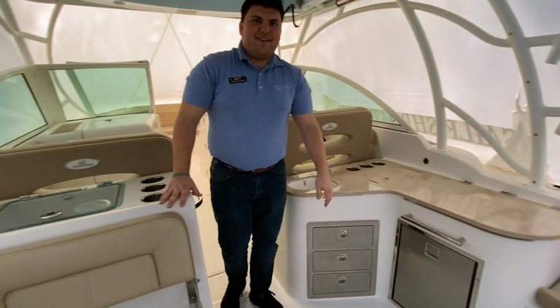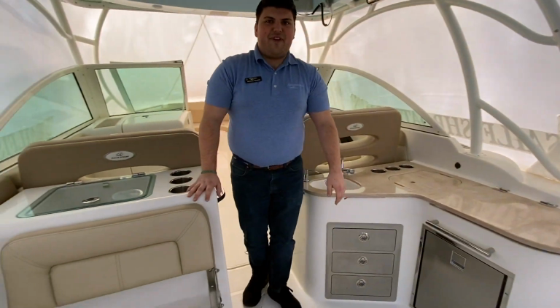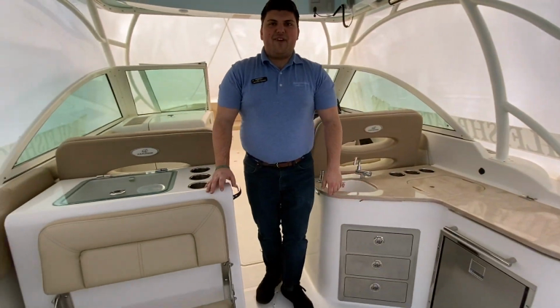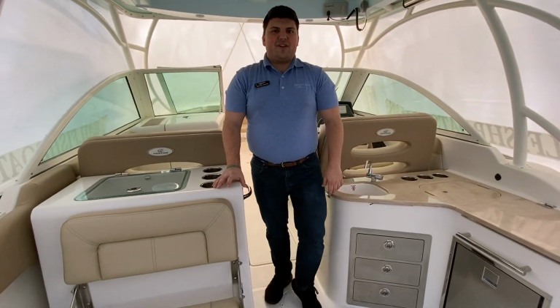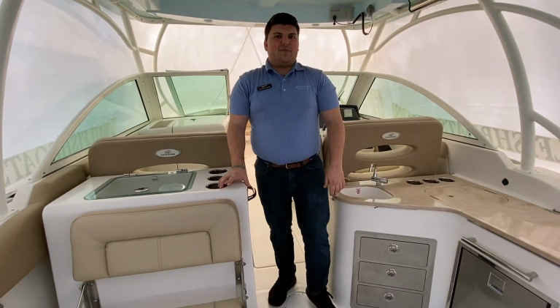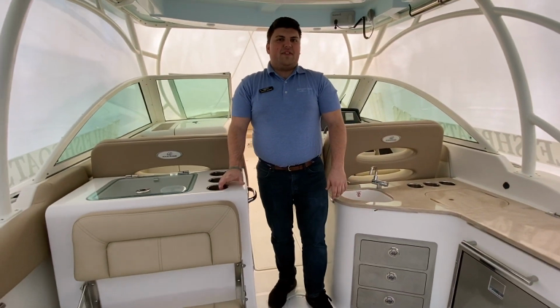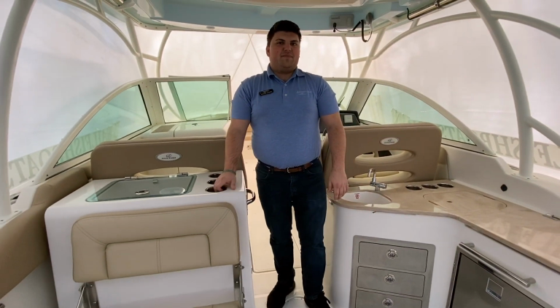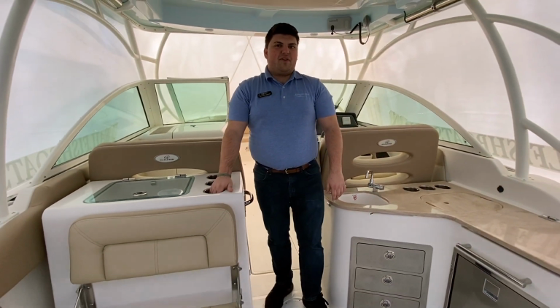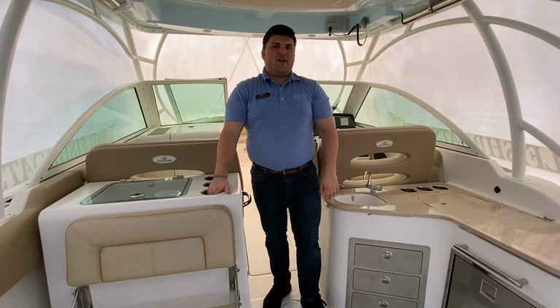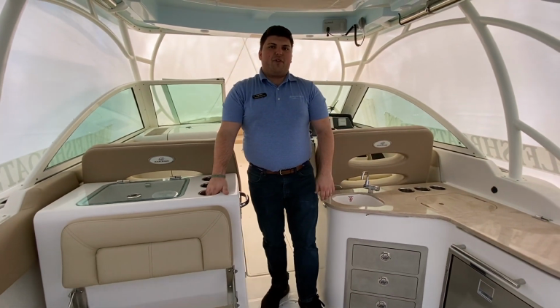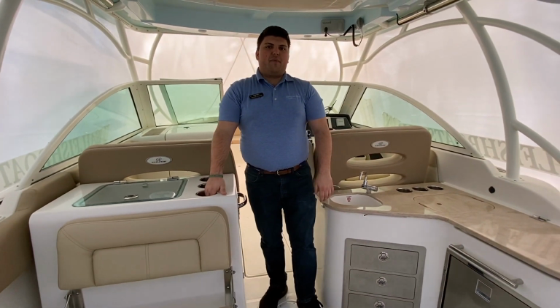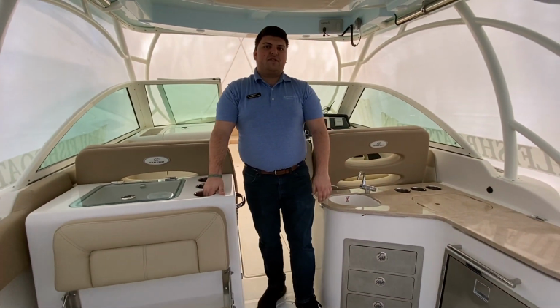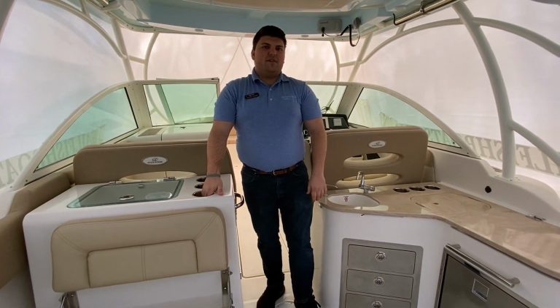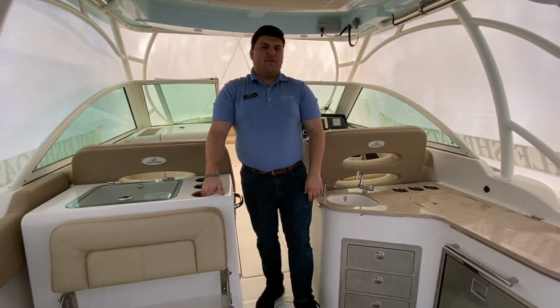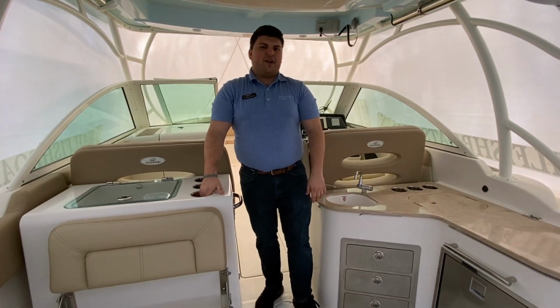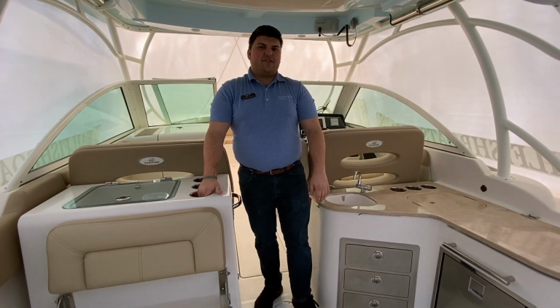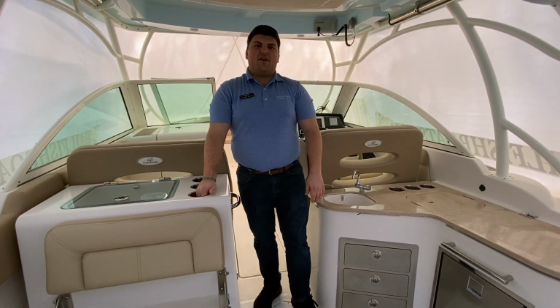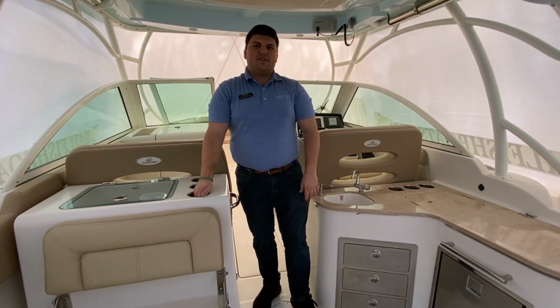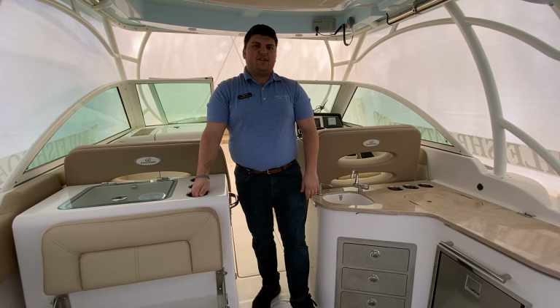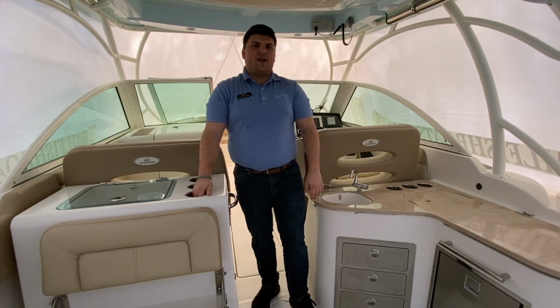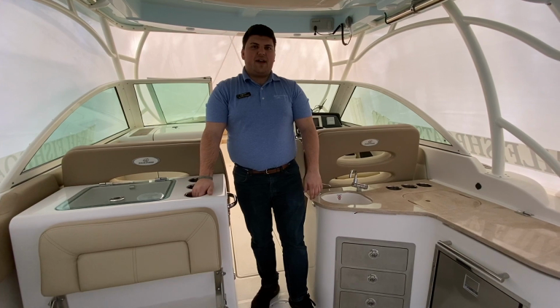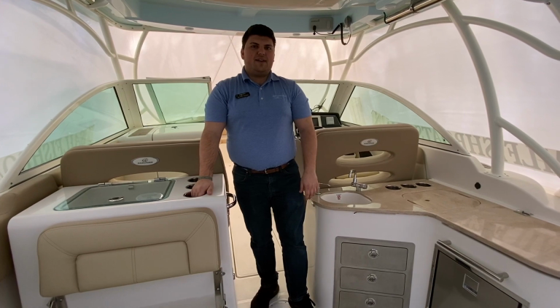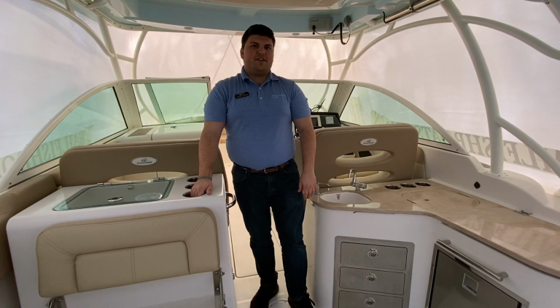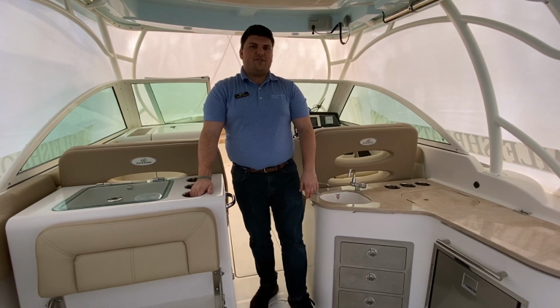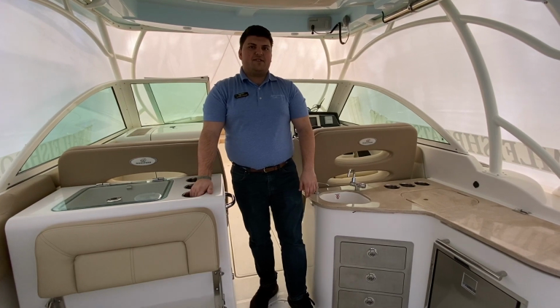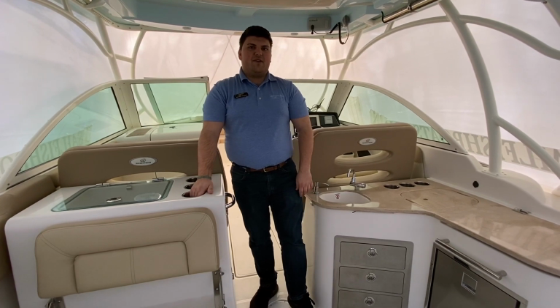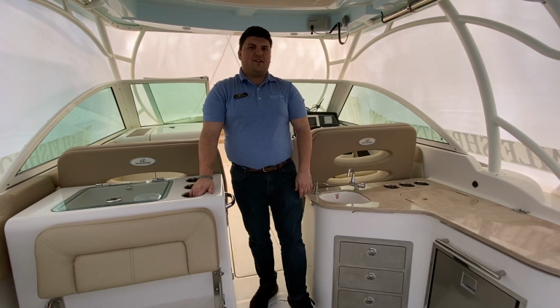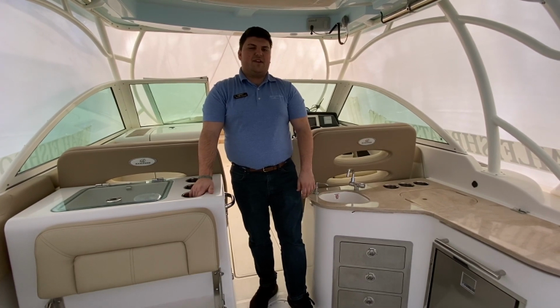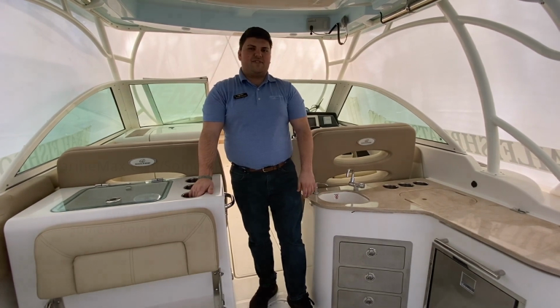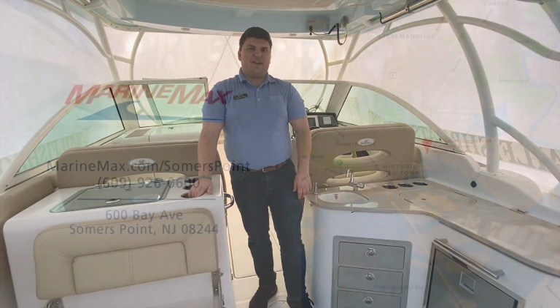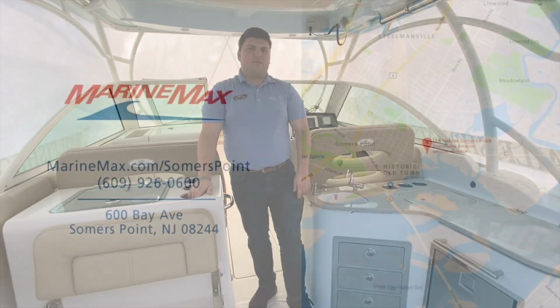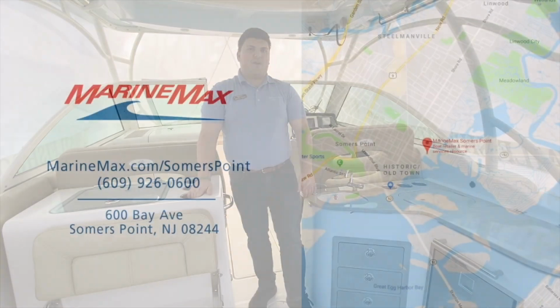If you have any questions about this boat or any of our other boats, feel free to give us a call at 609-926-0600. See you out on the water.